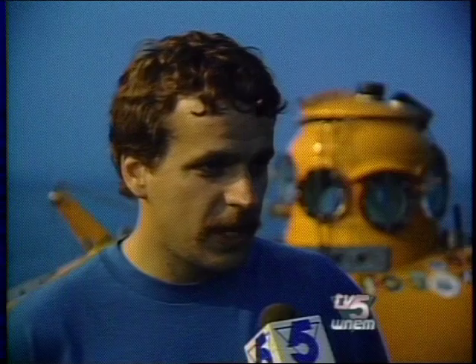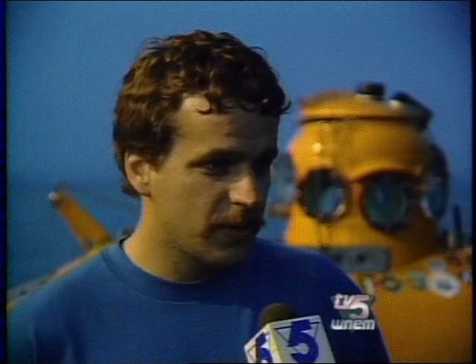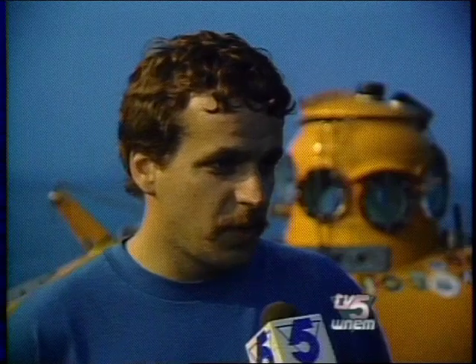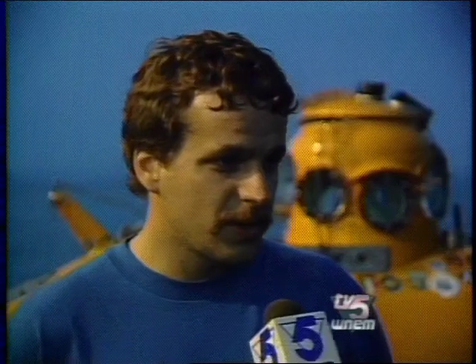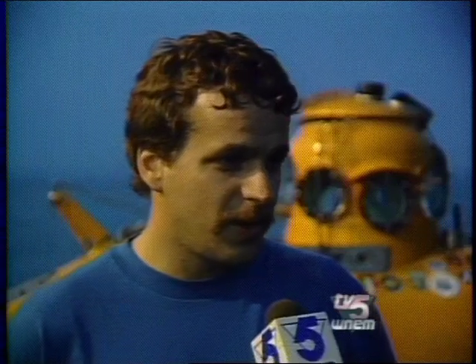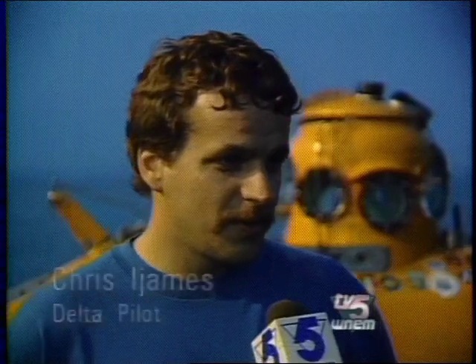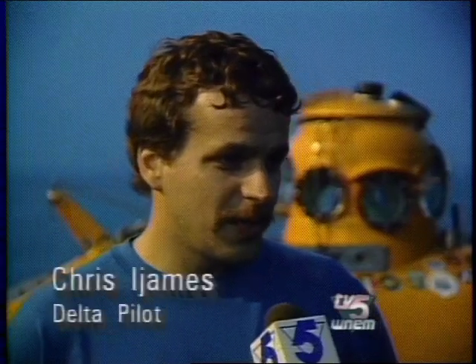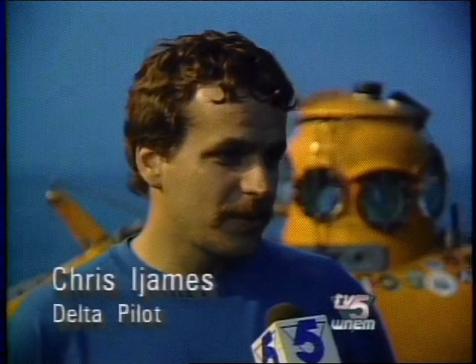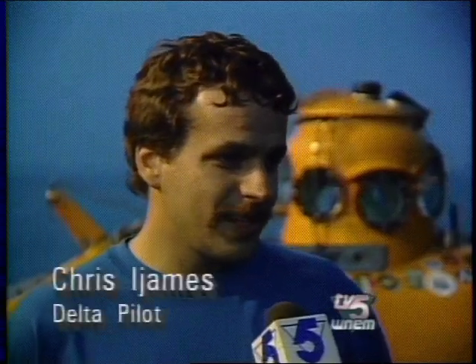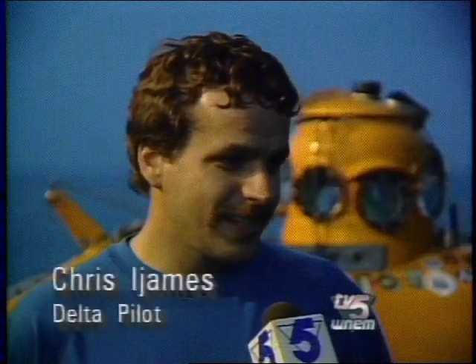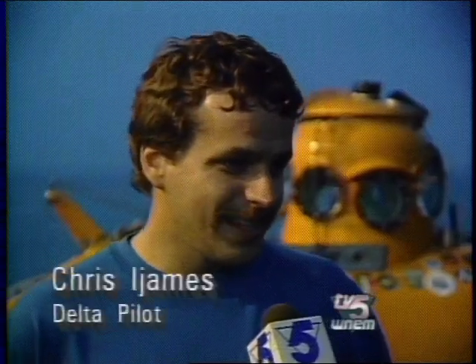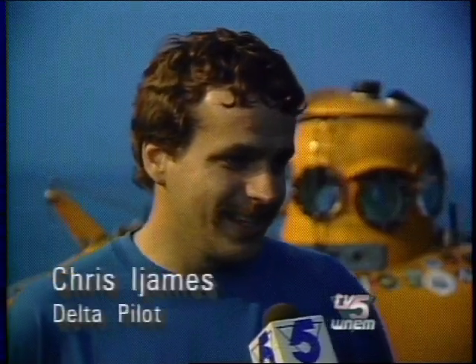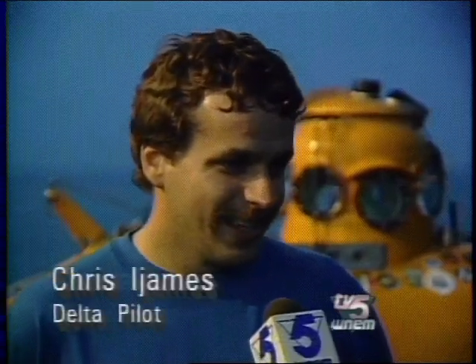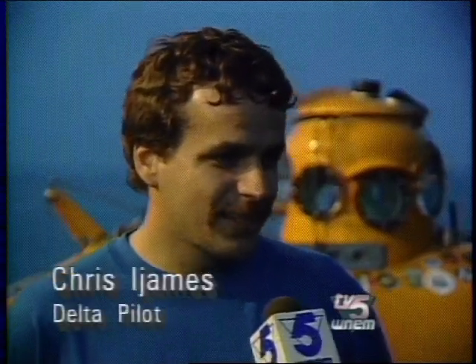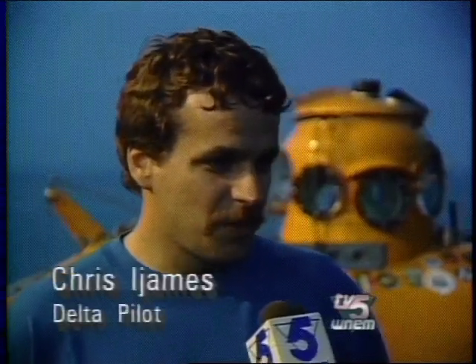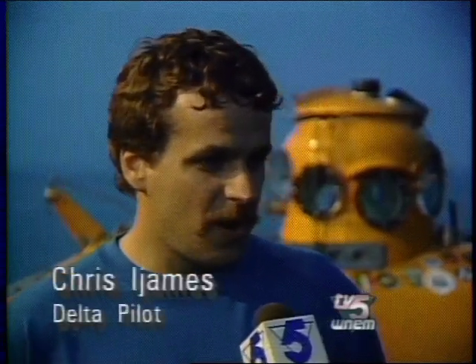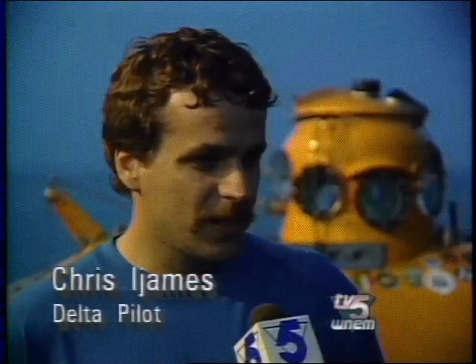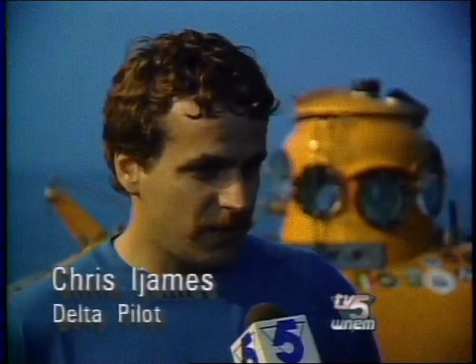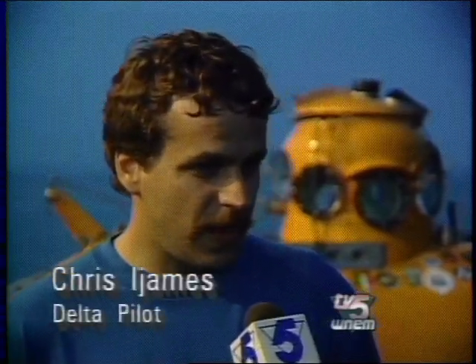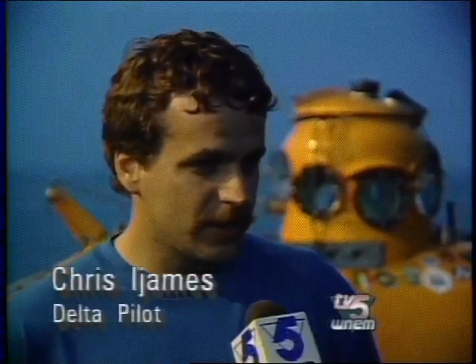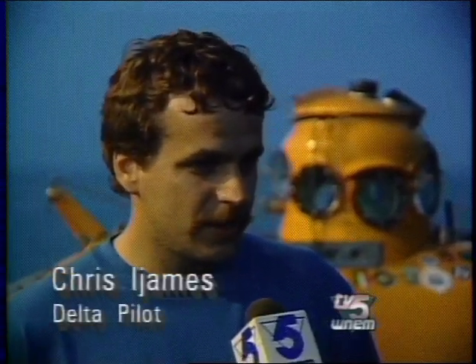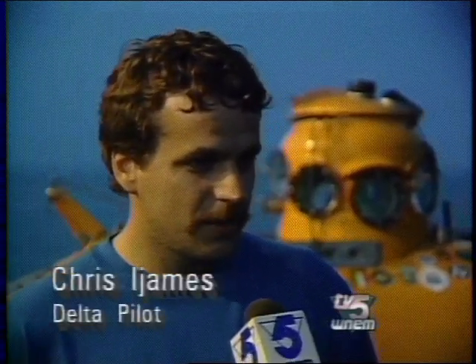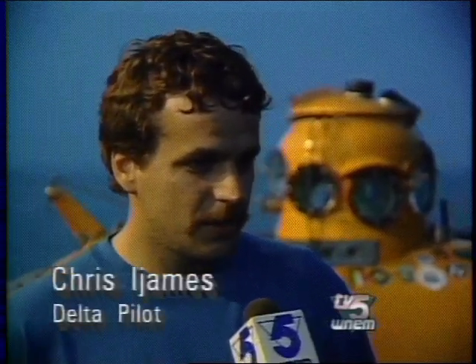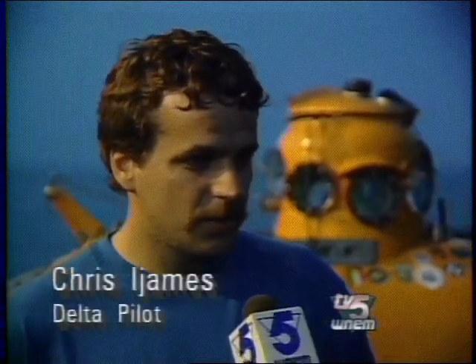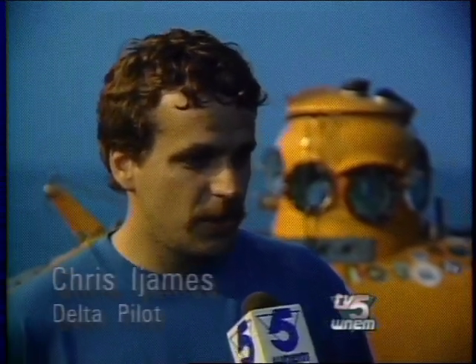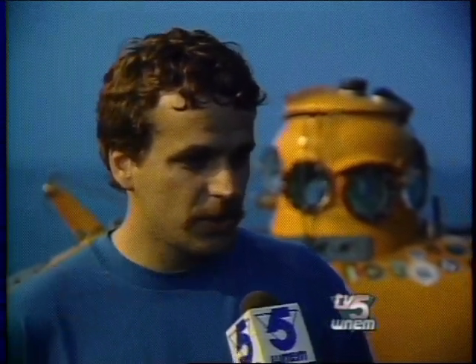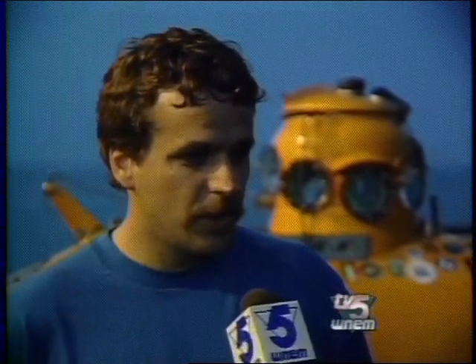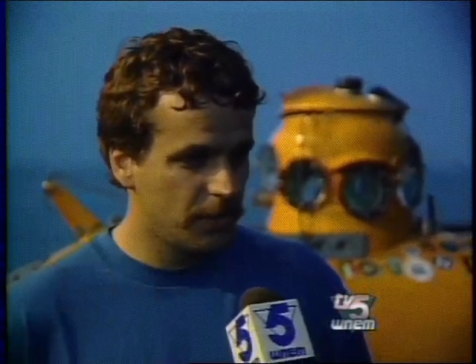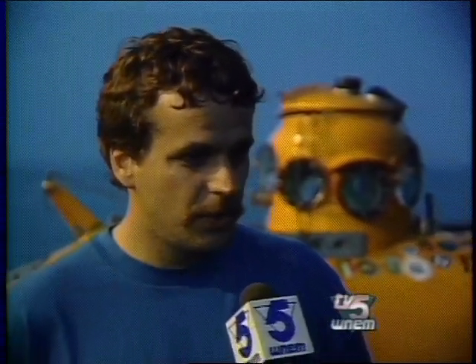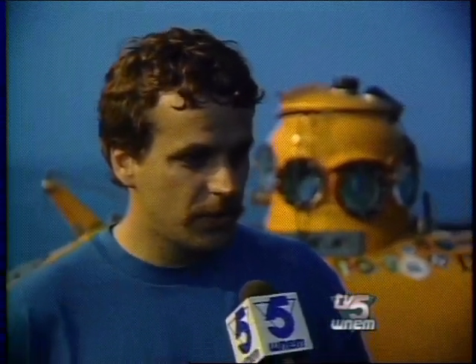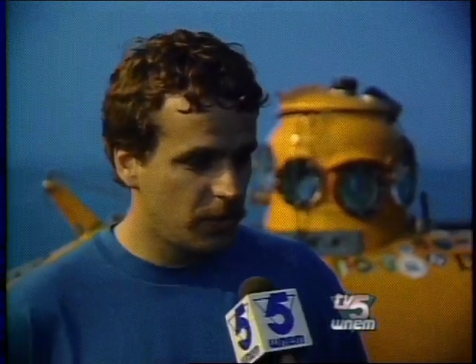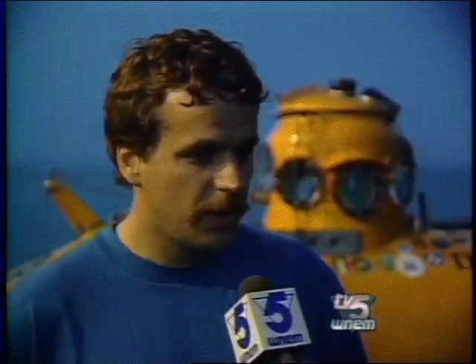Kind of the sports car of subs, I think. It's small and it's fast, and it turns quick and maneuvers real well.